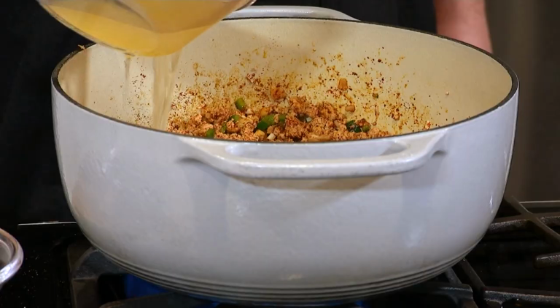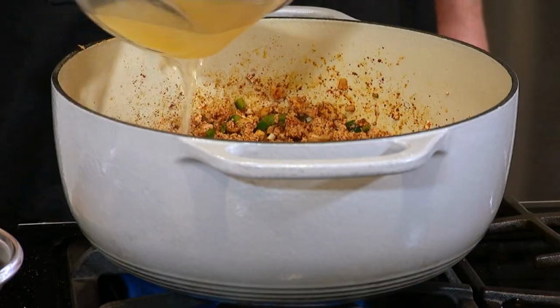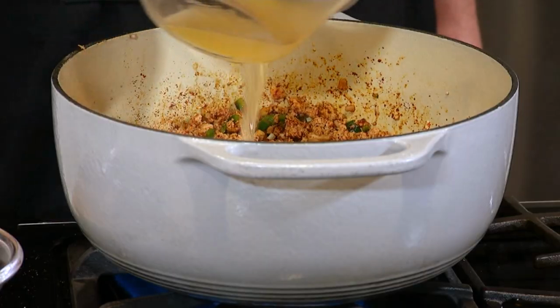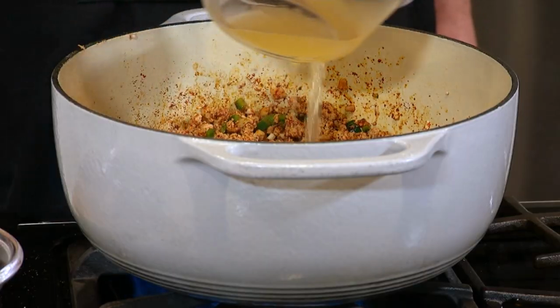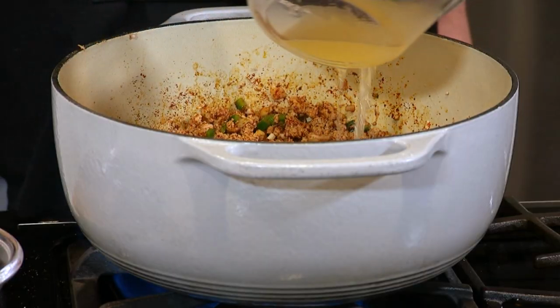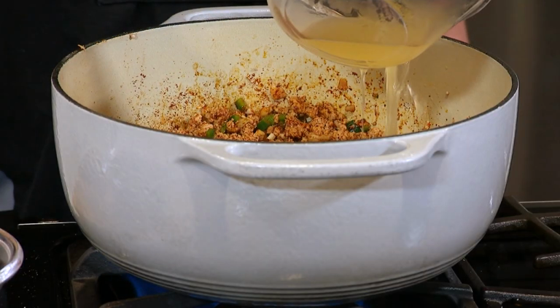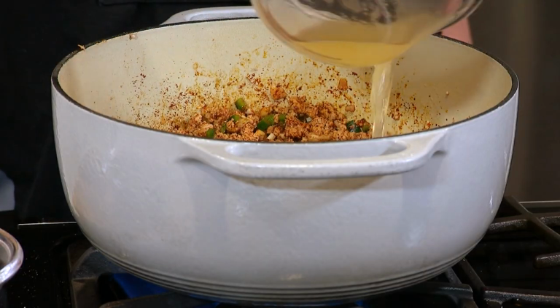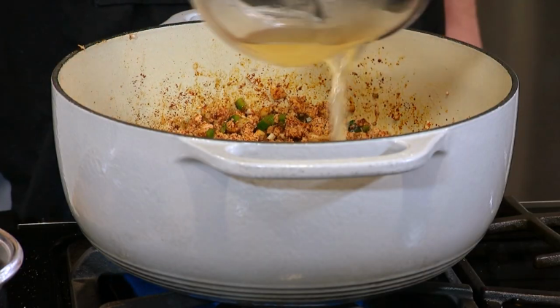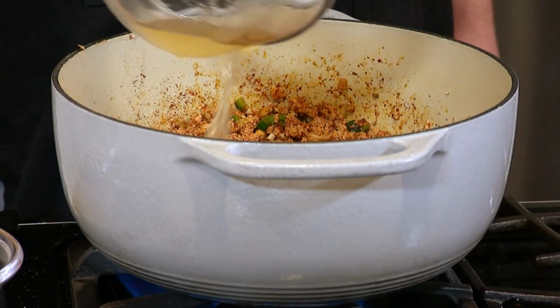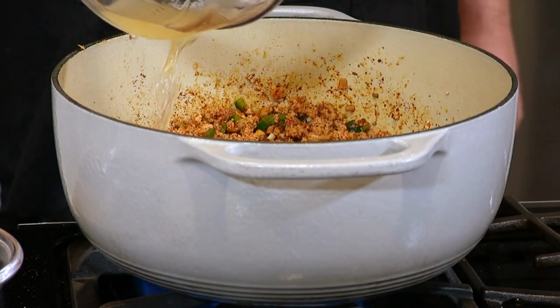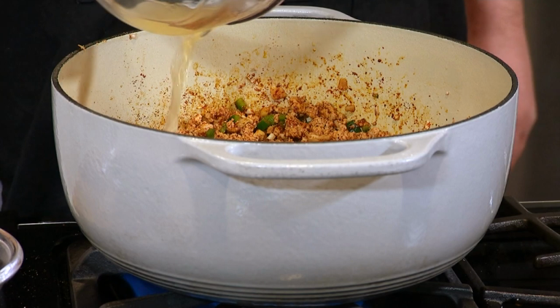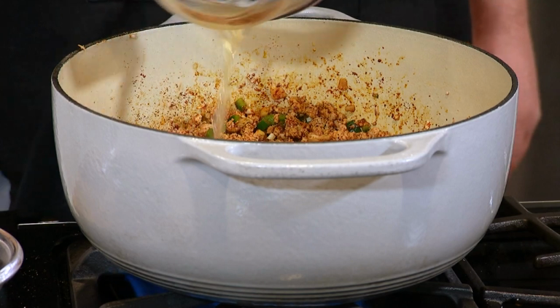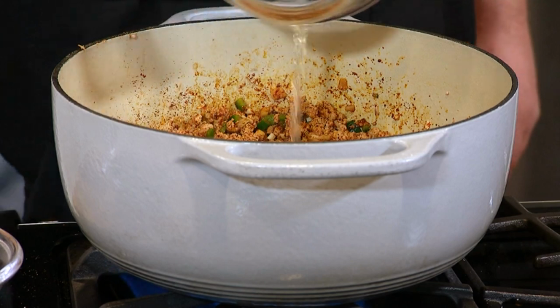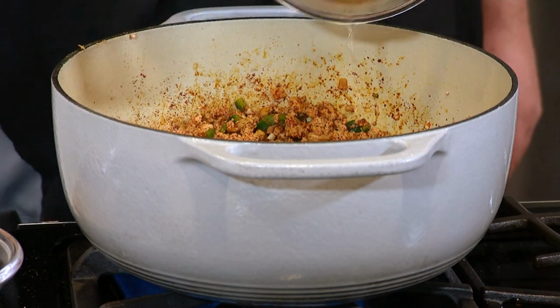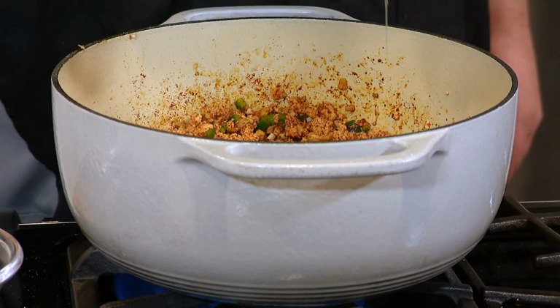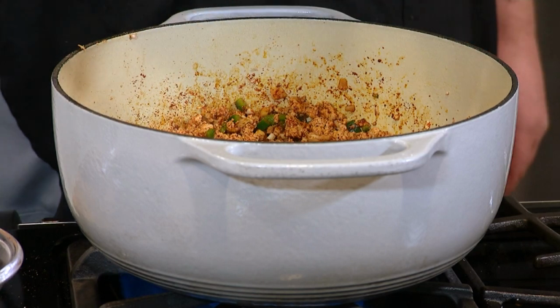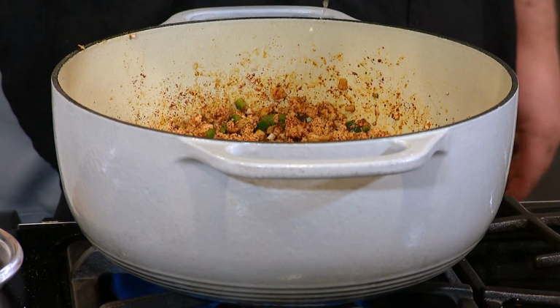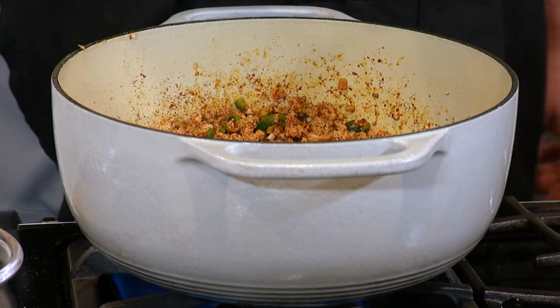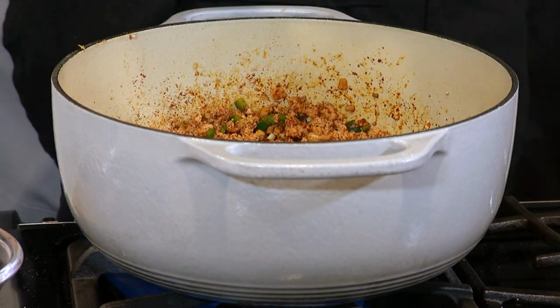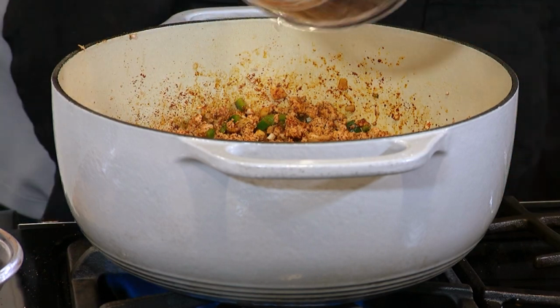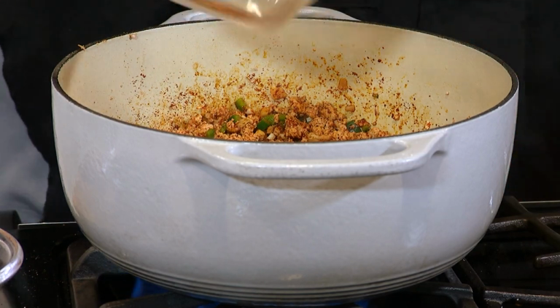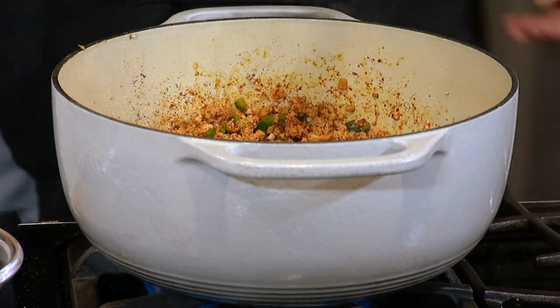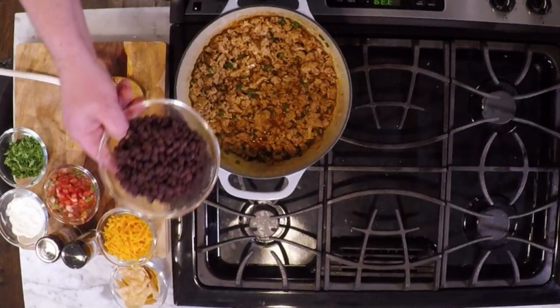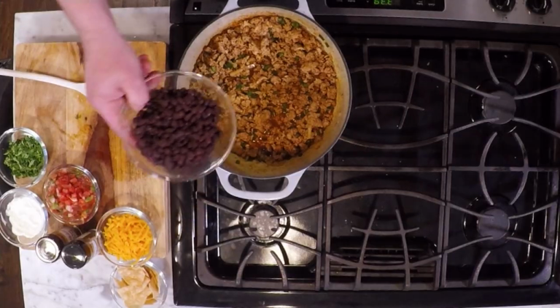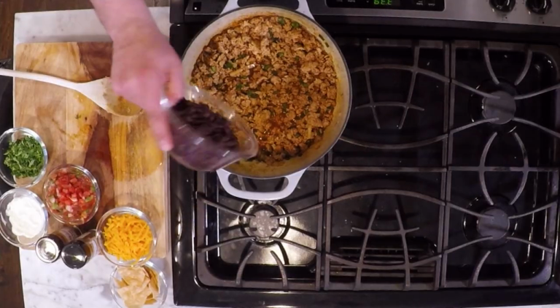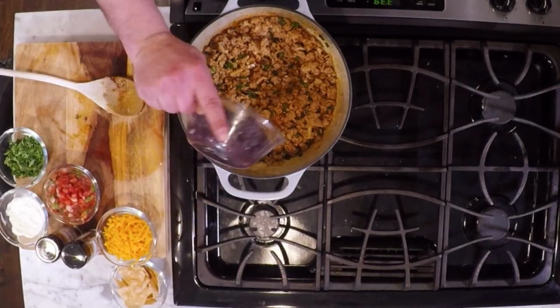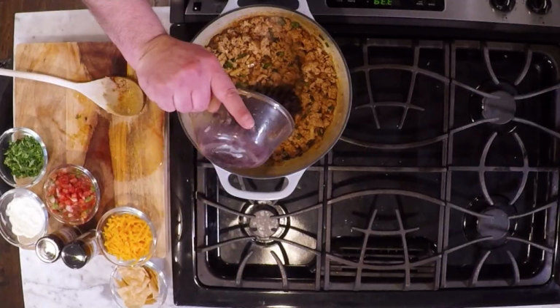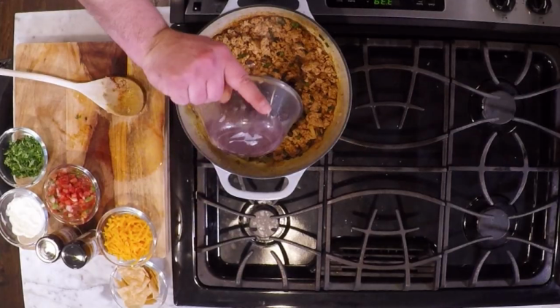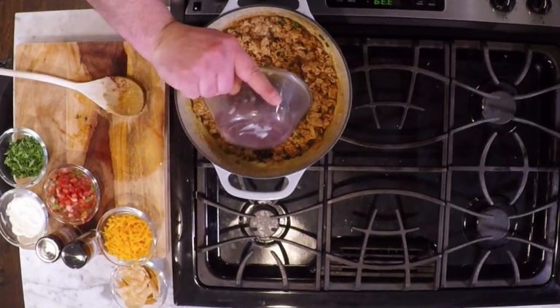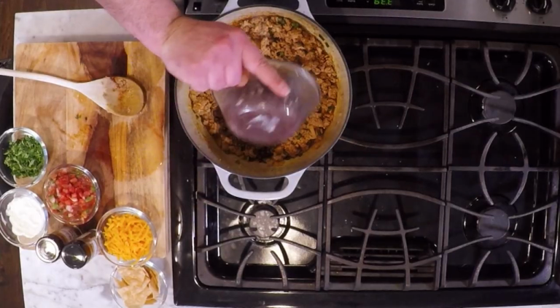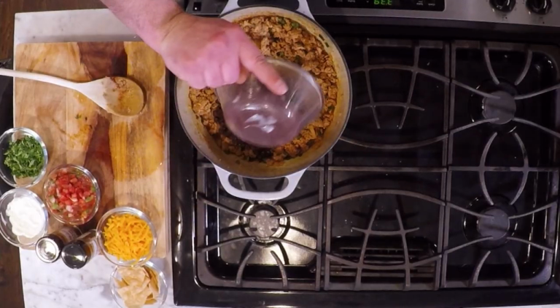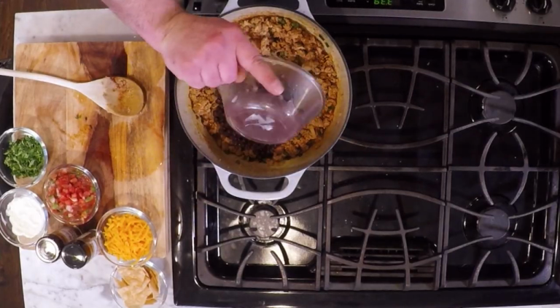I'm going to hit it with some salt and pepper. We're going to take some chicken stock to get those spices working. And now, black beans.